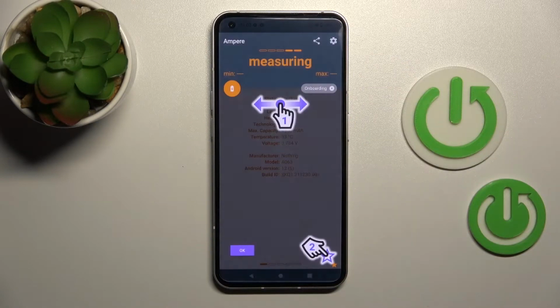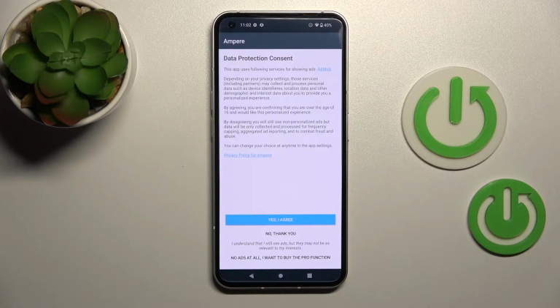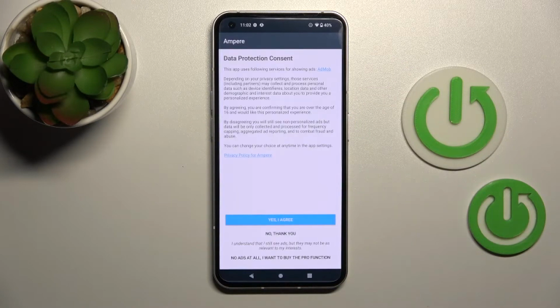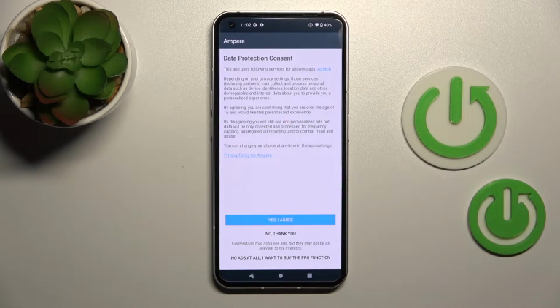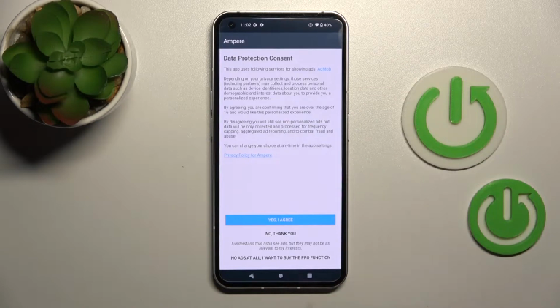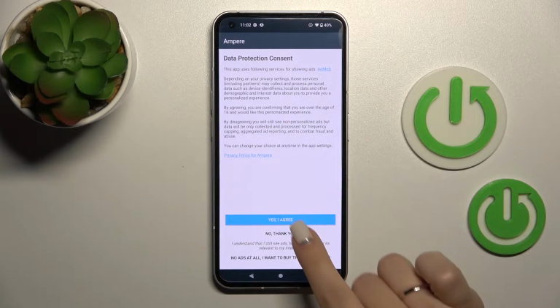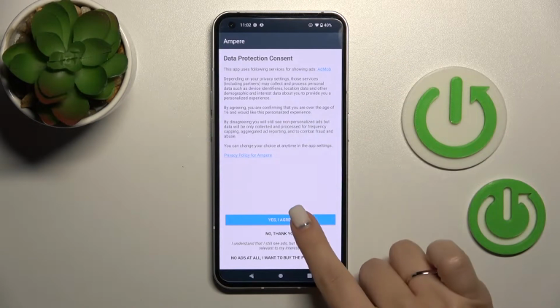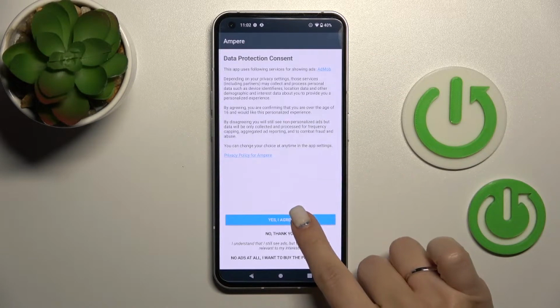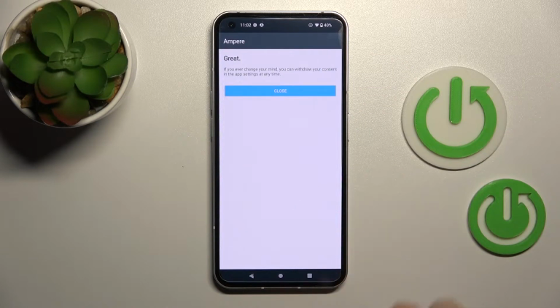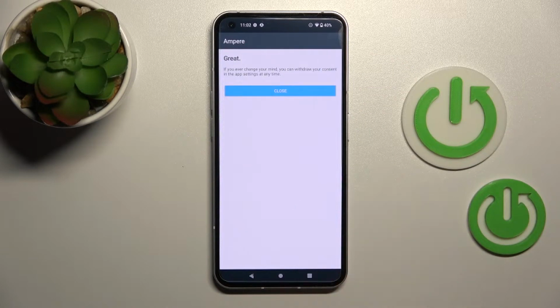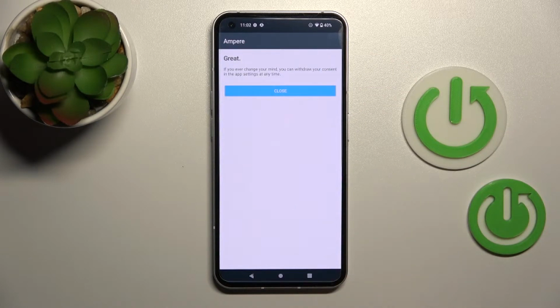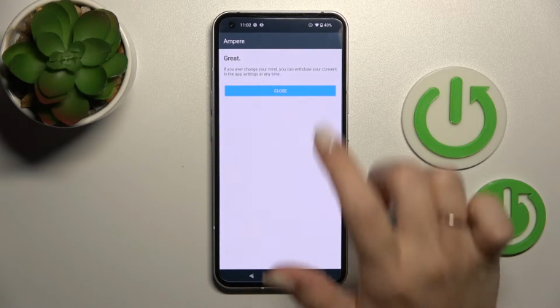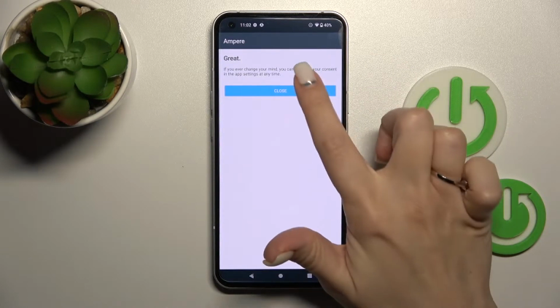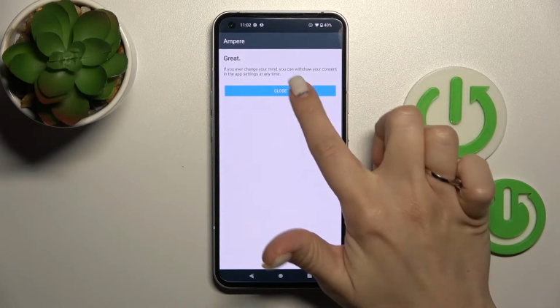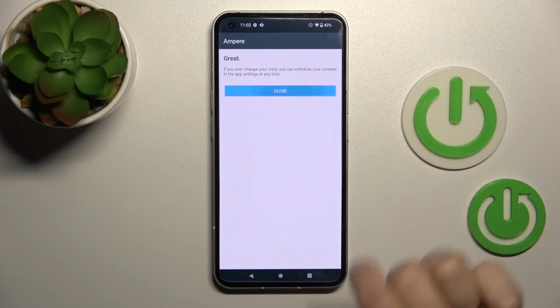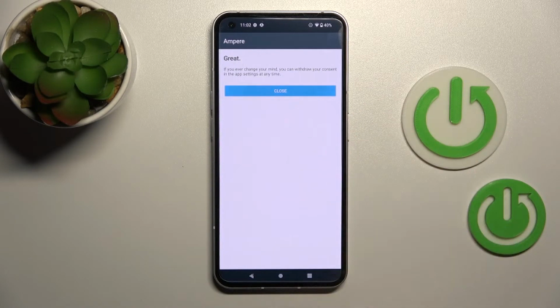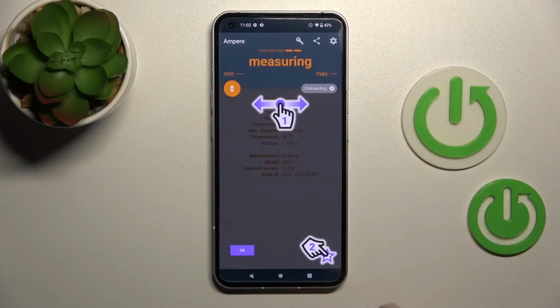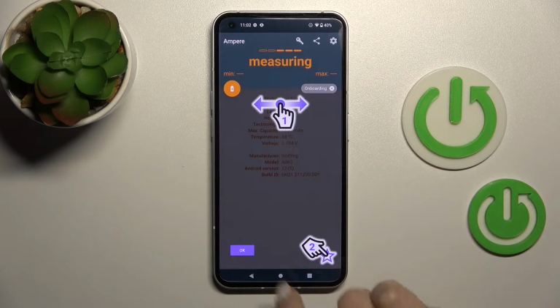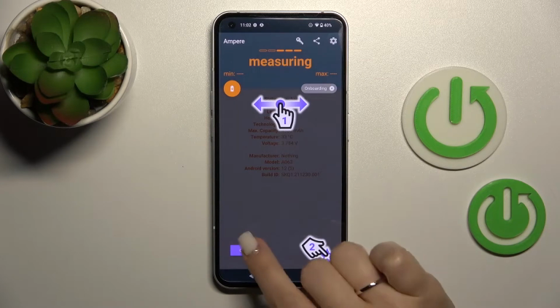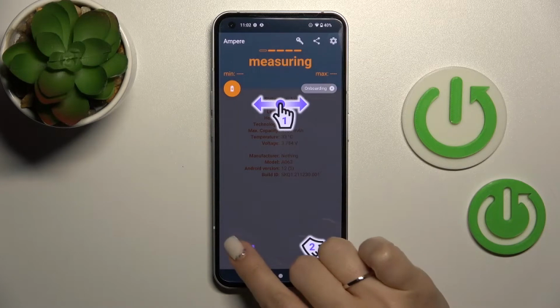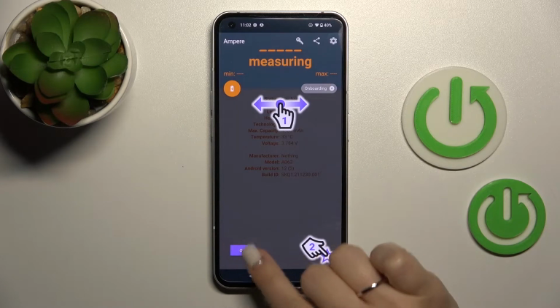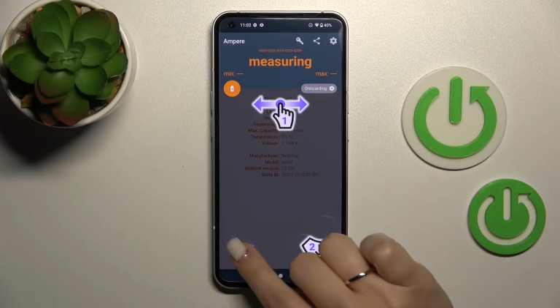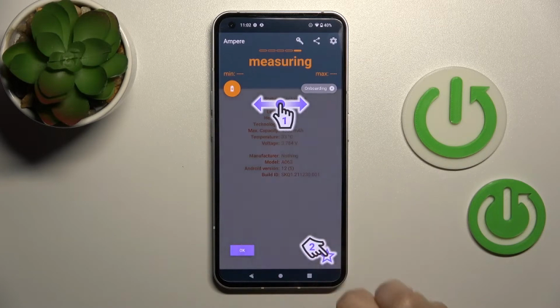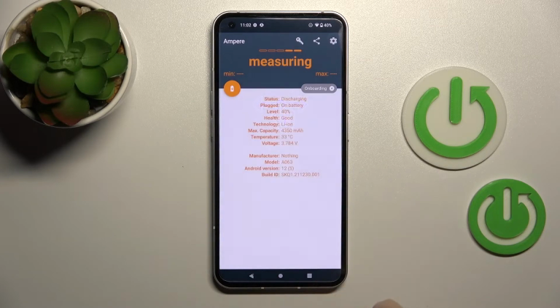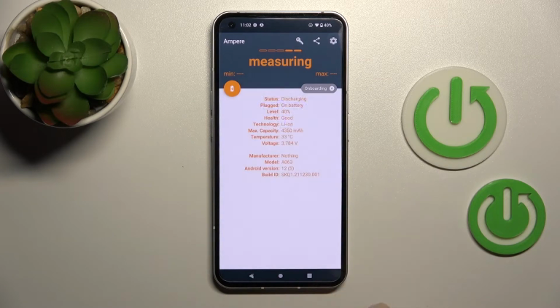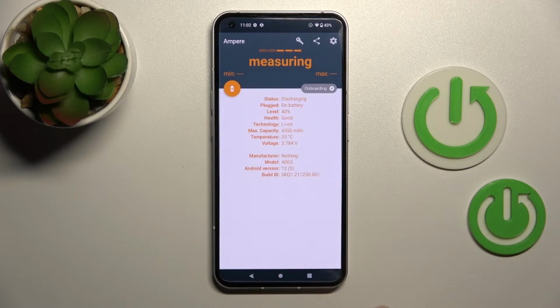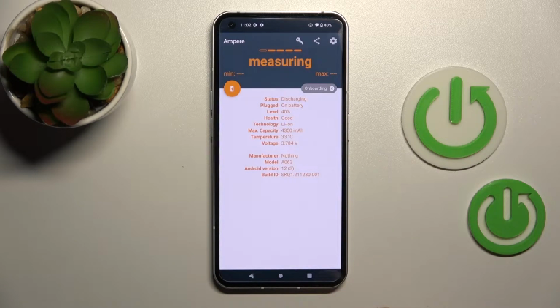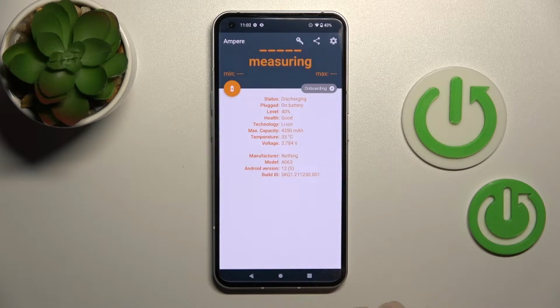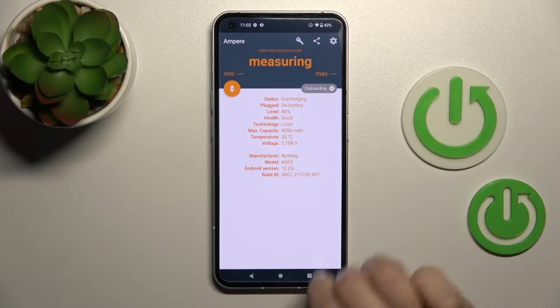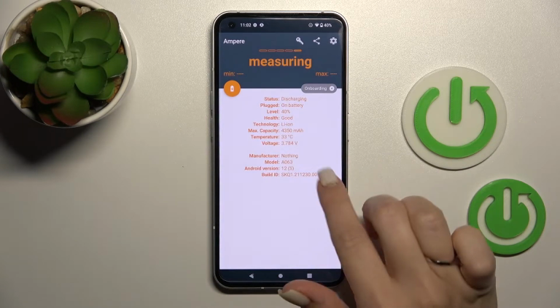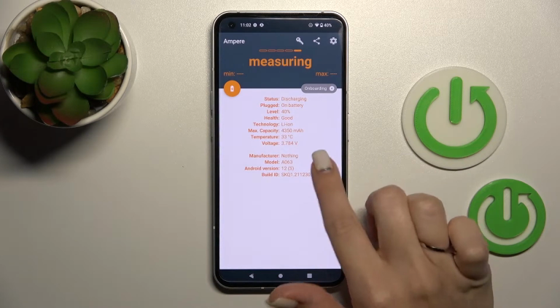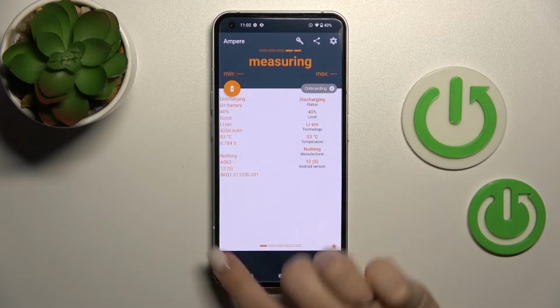After that, tap to open the app, click agree, tap to close, and click OK on the lower left corner.